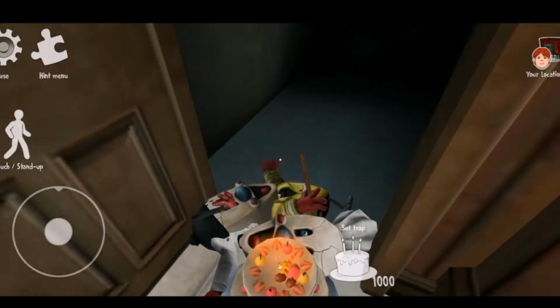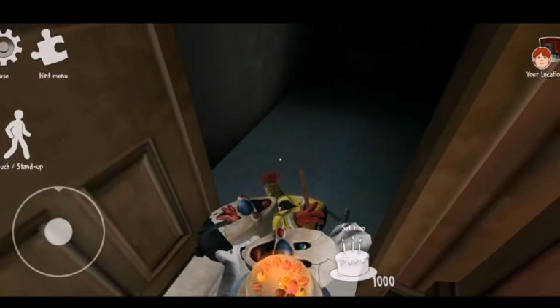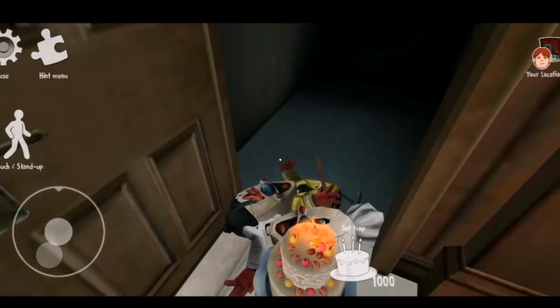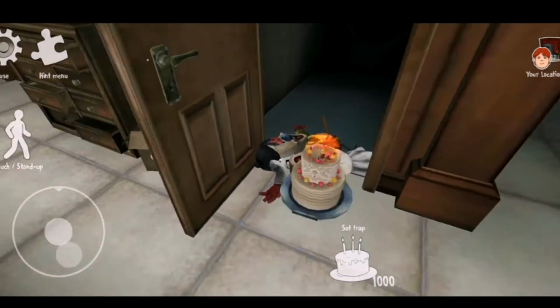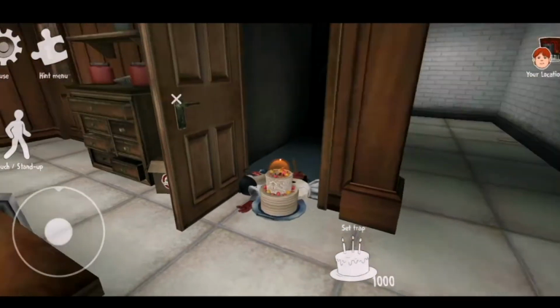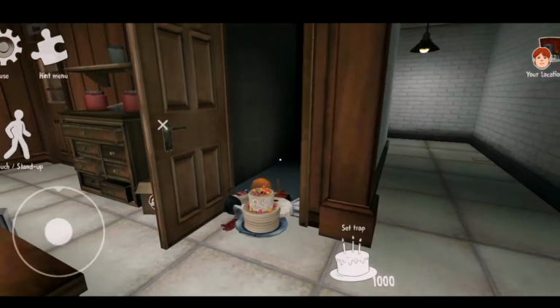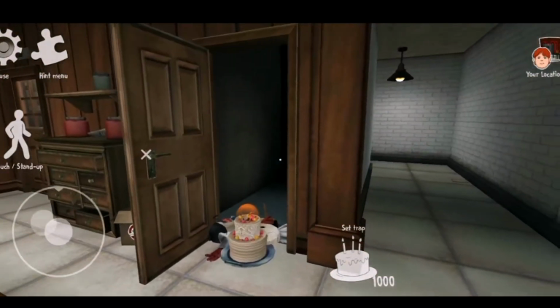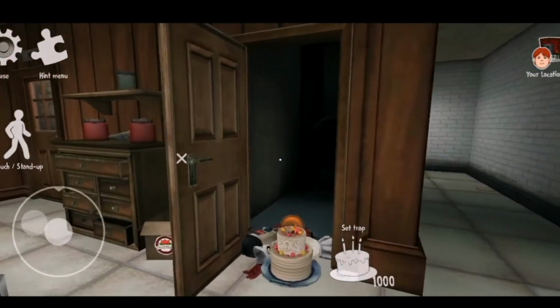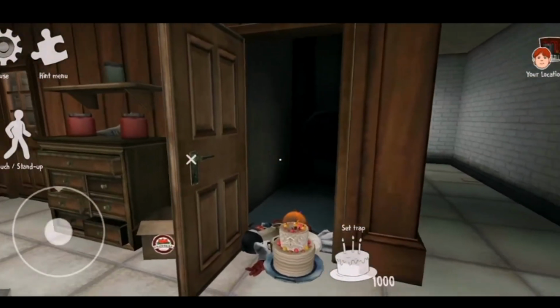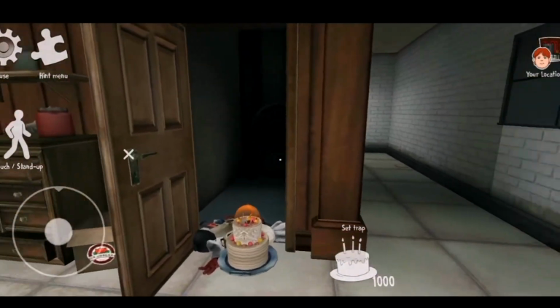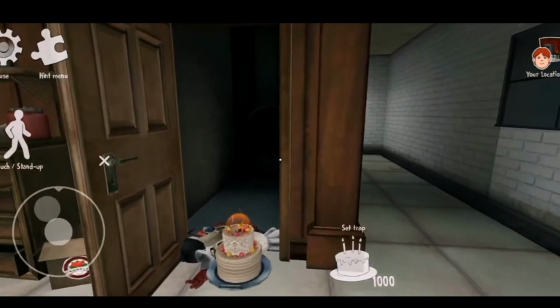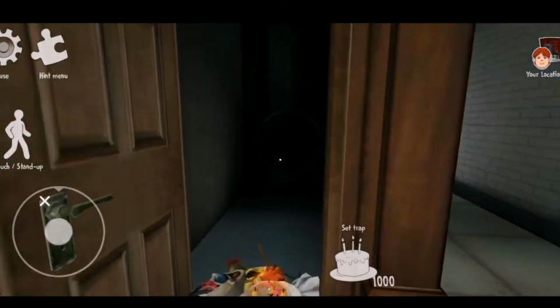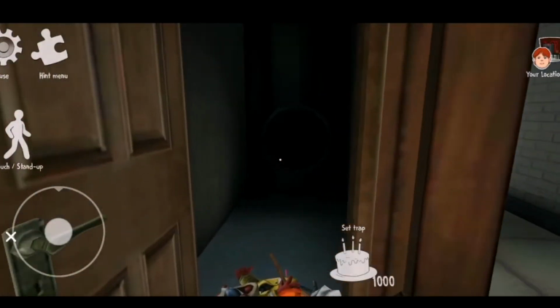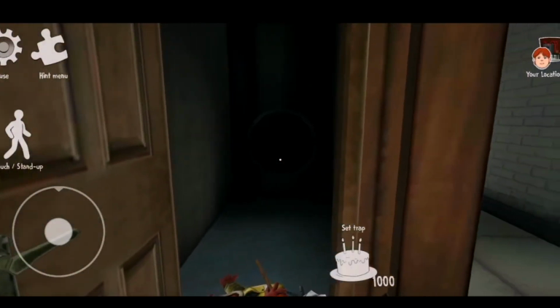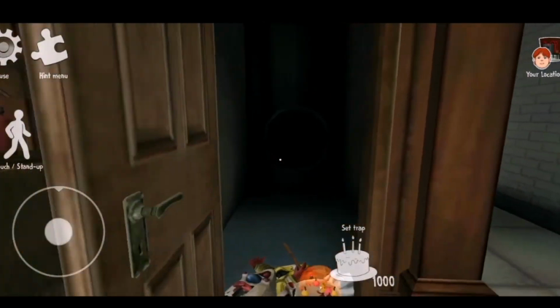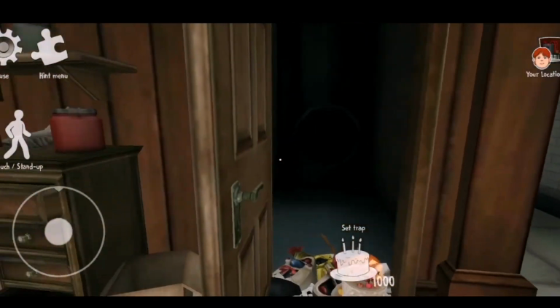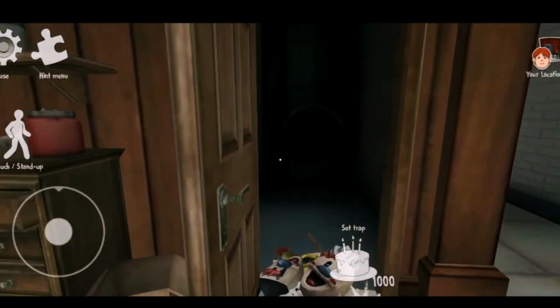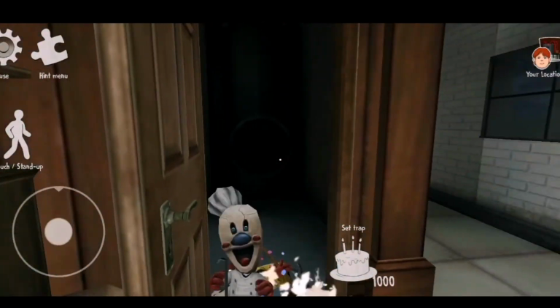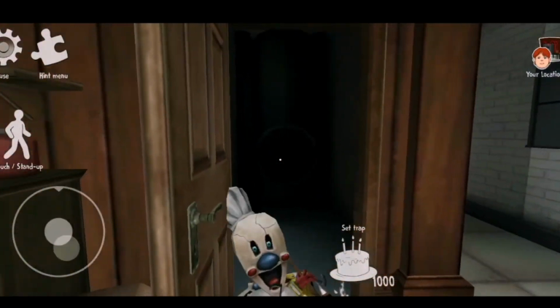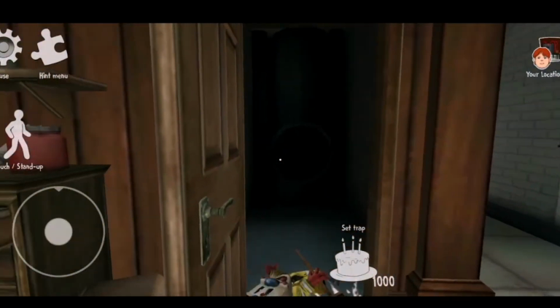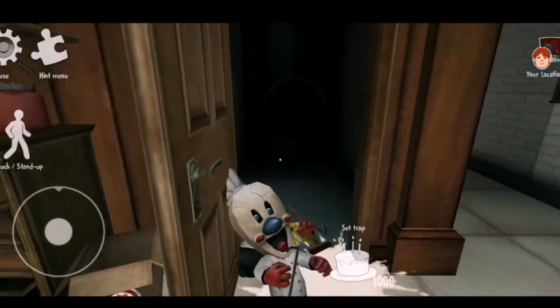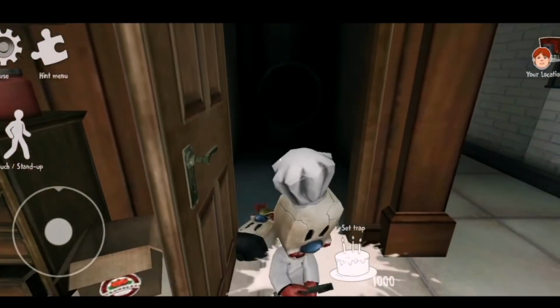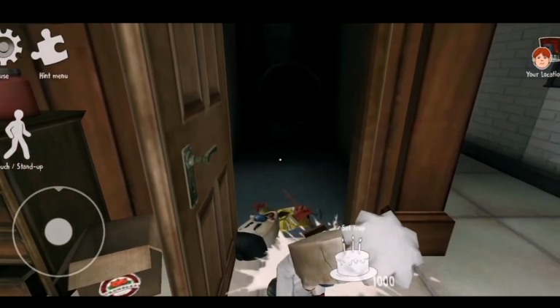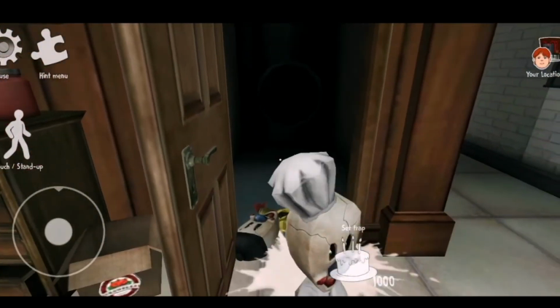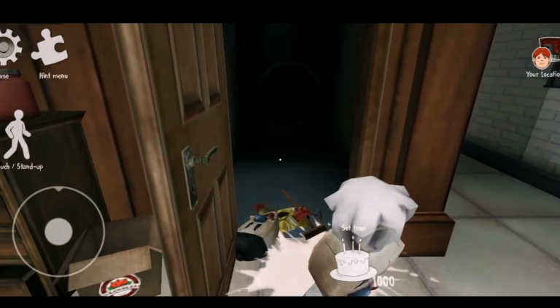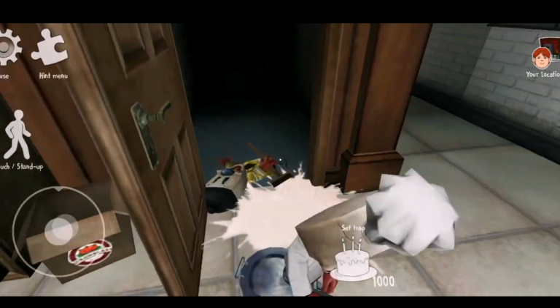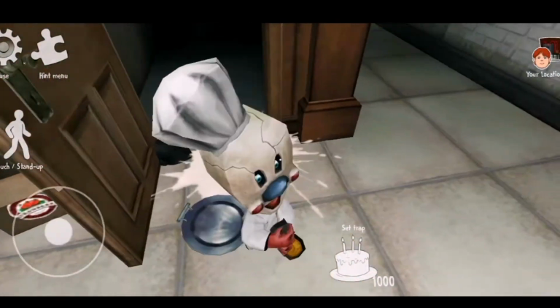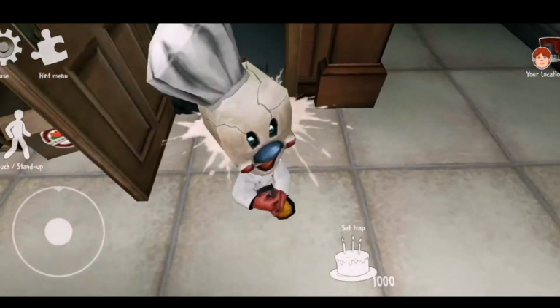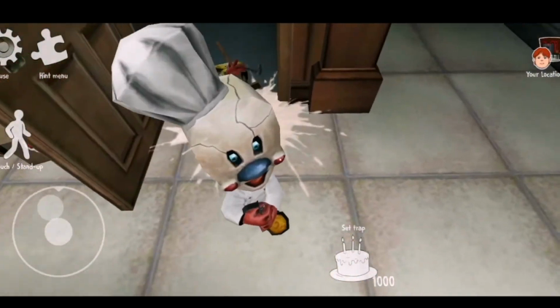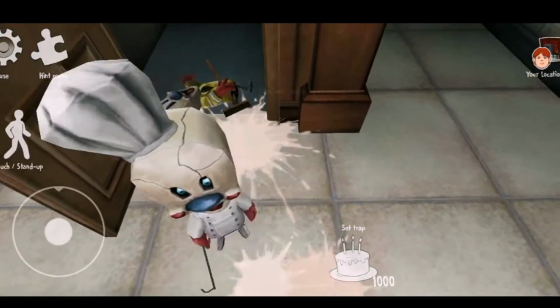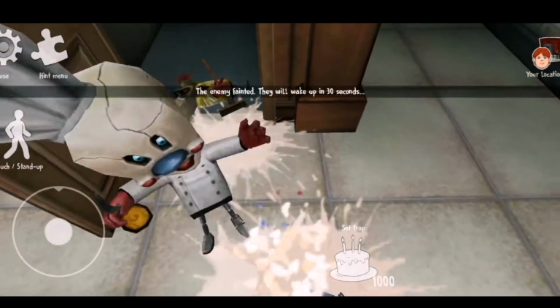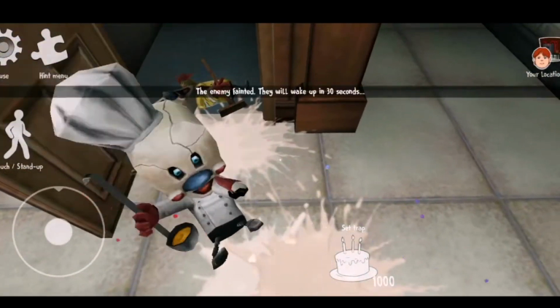Tasty. Tasty. Error, error, error. Out of my zone.